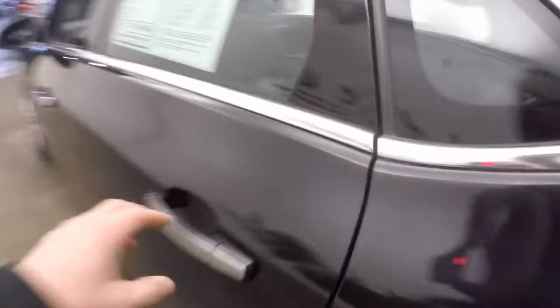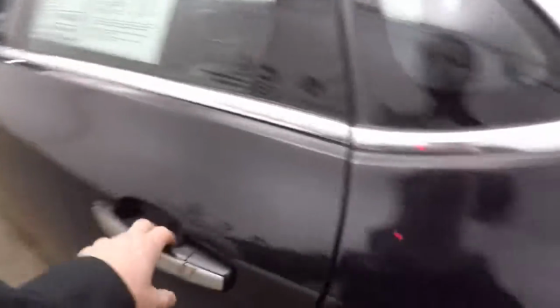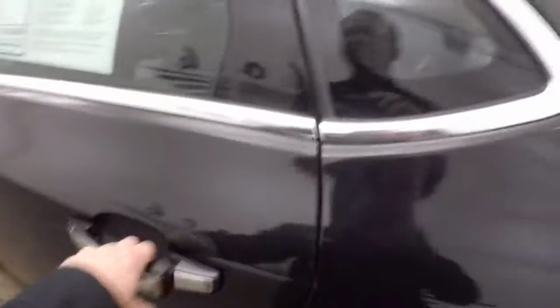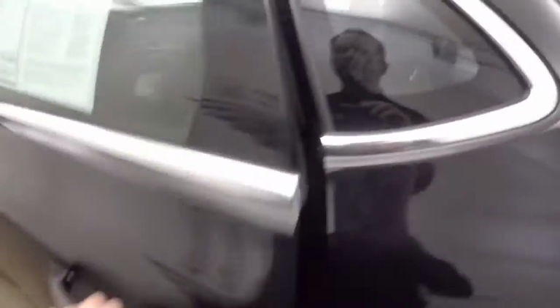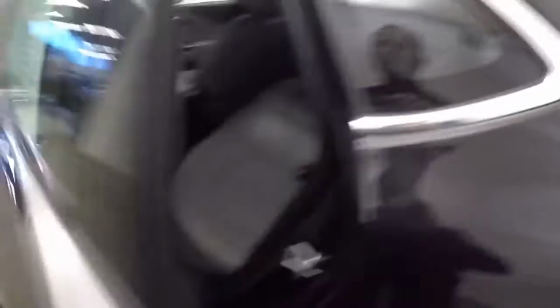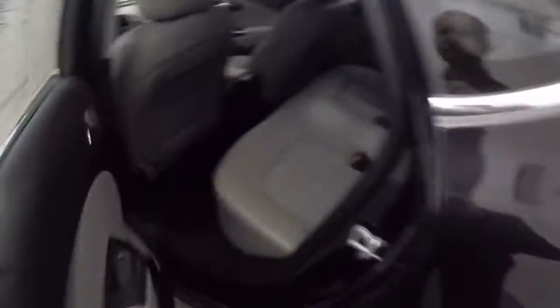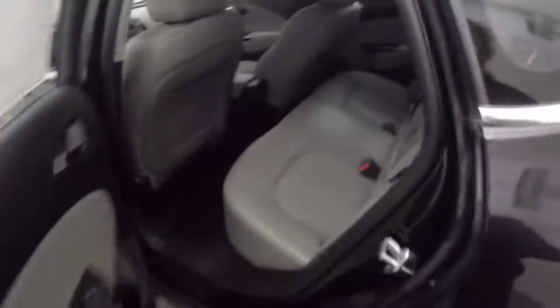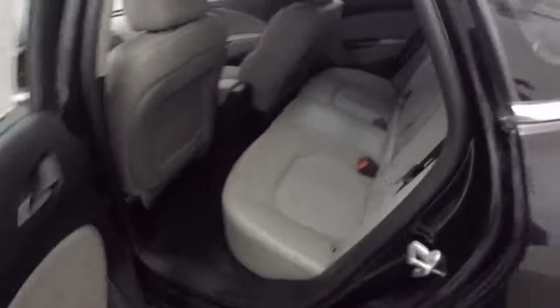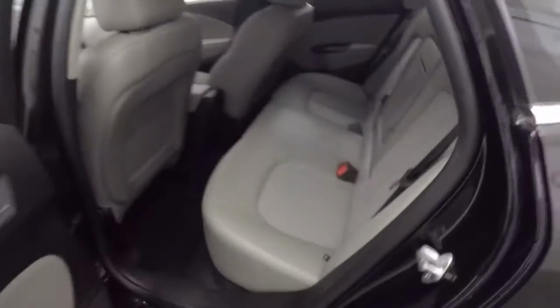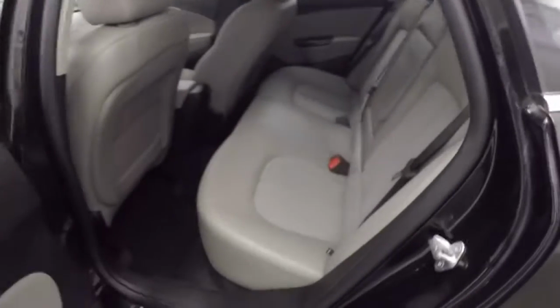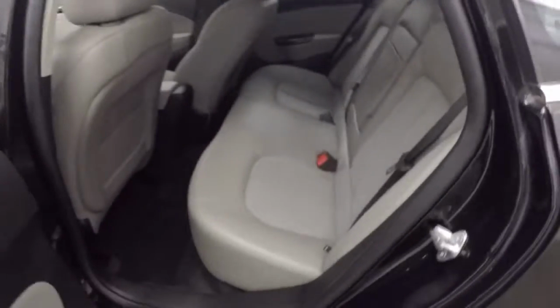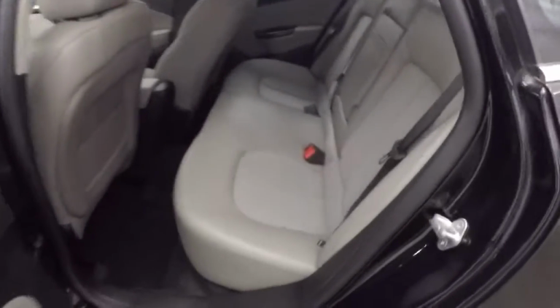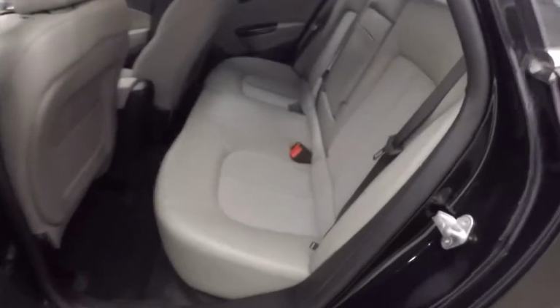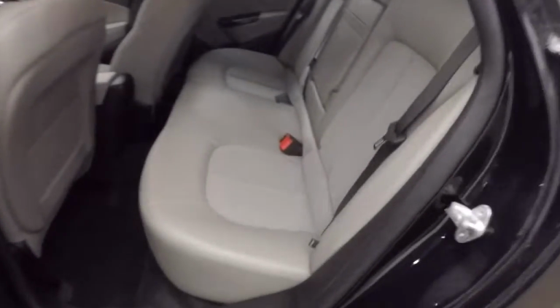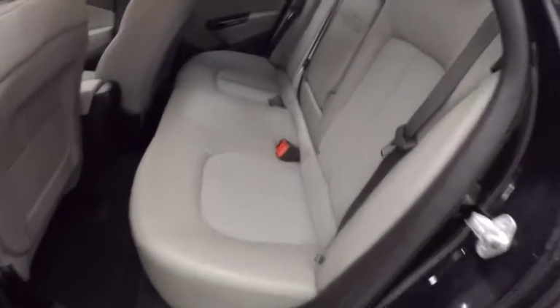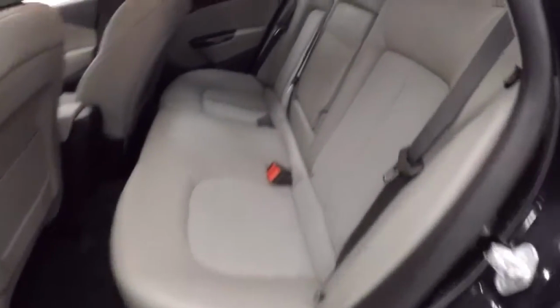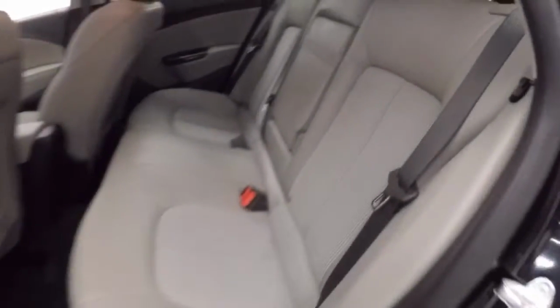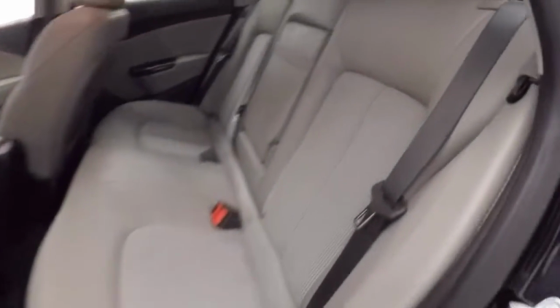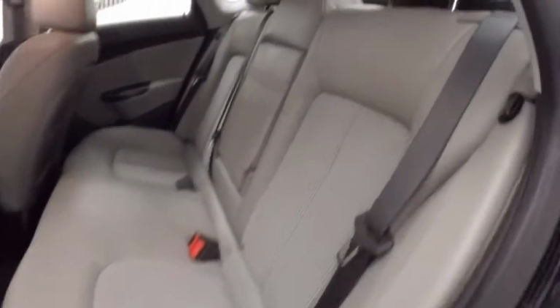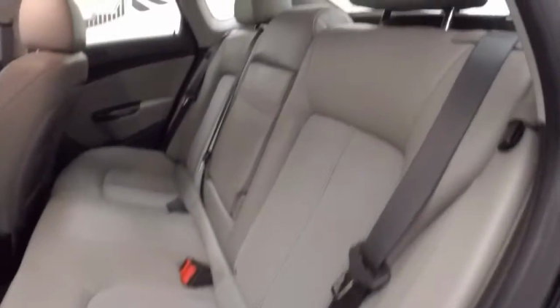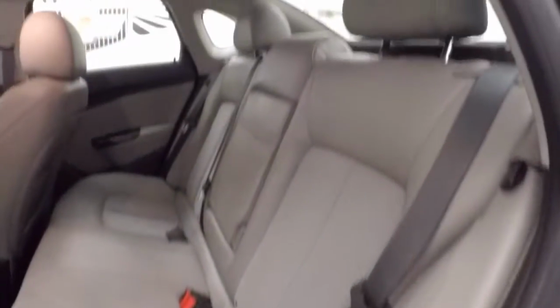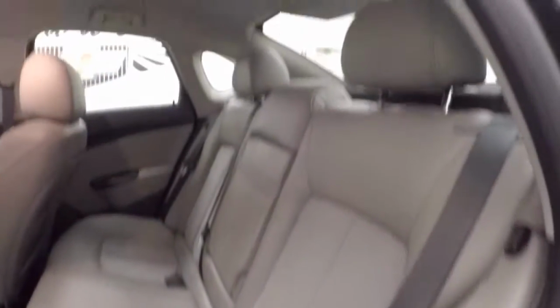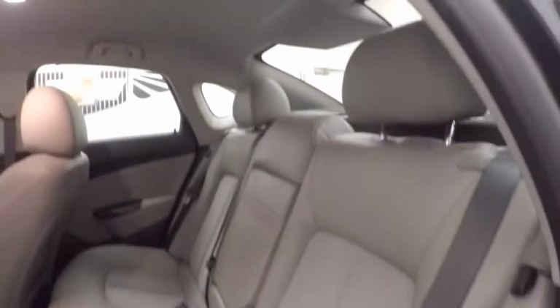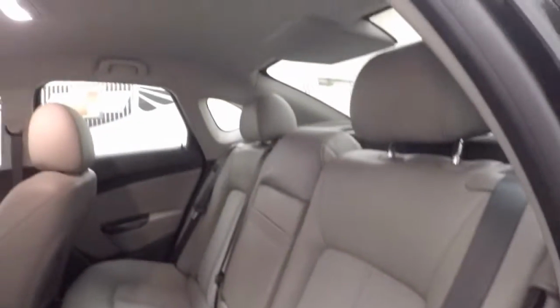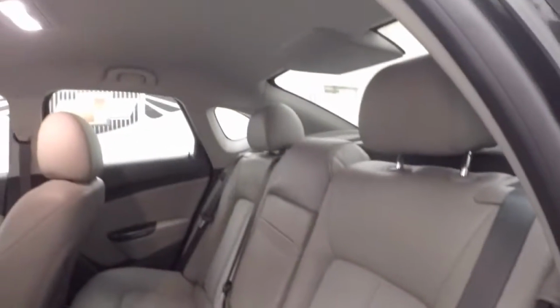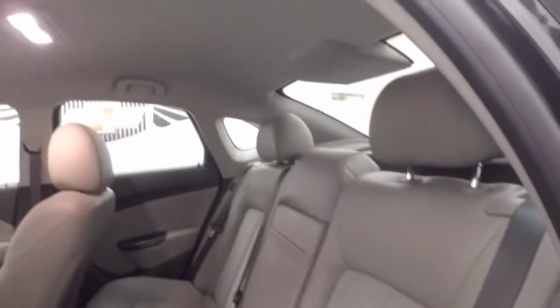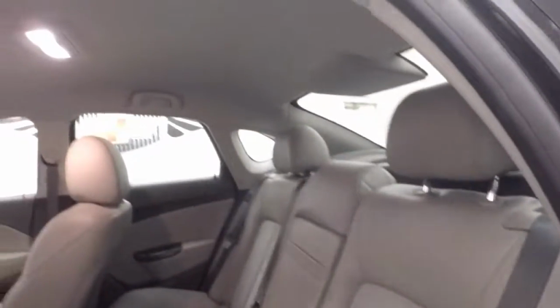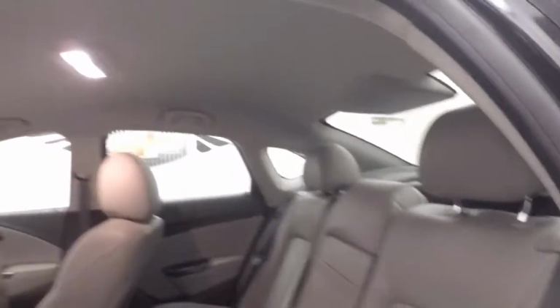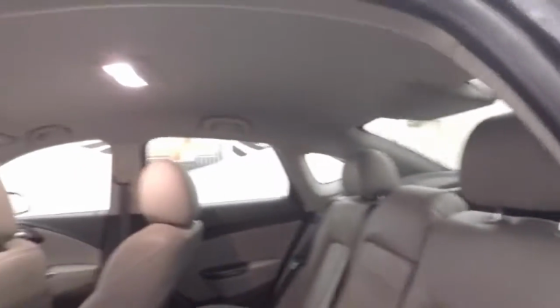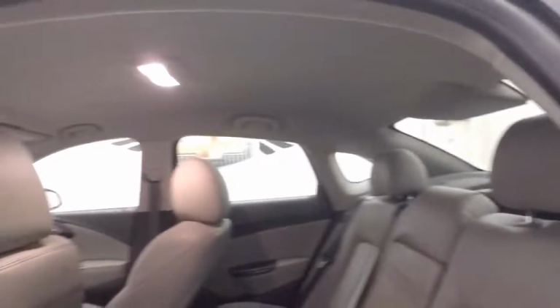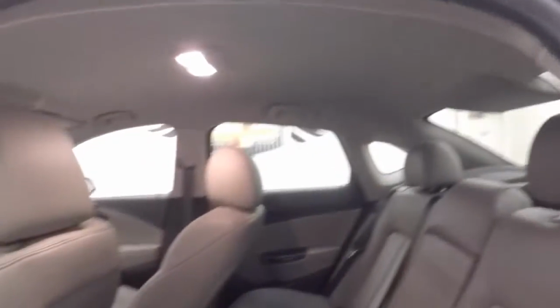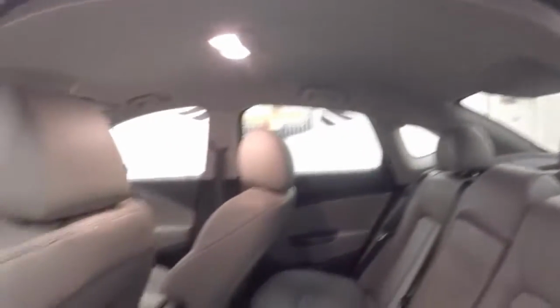Moving up front — gray interior. It's got a leather cloth interior.